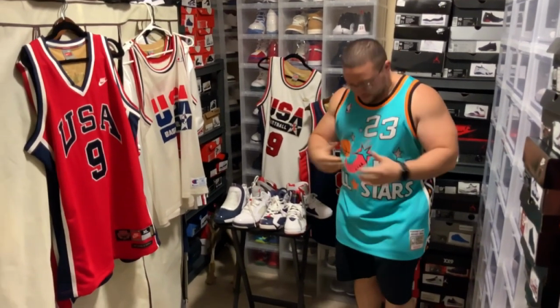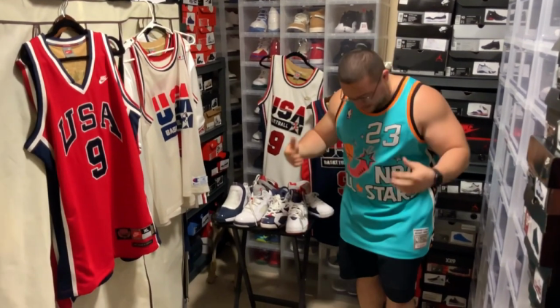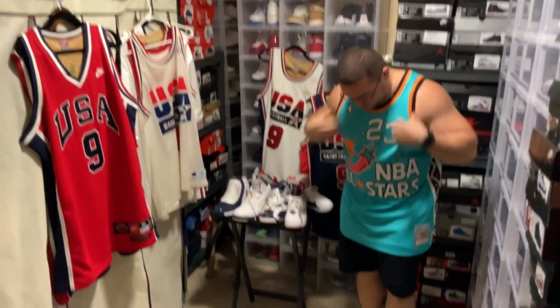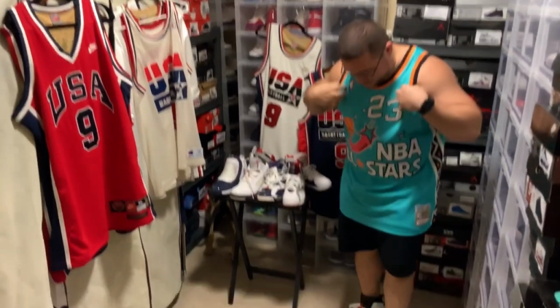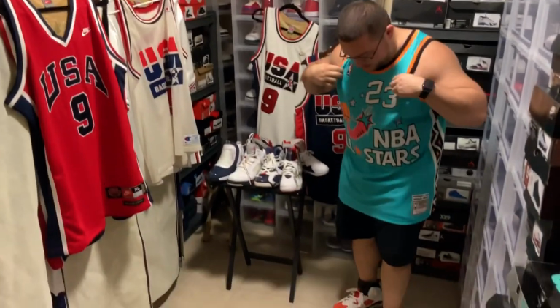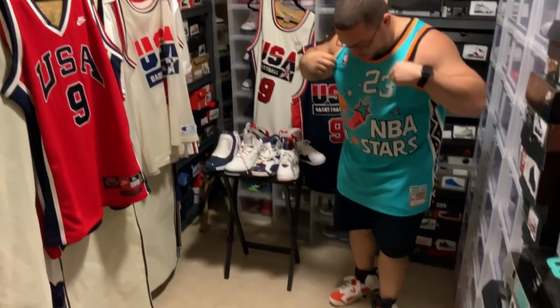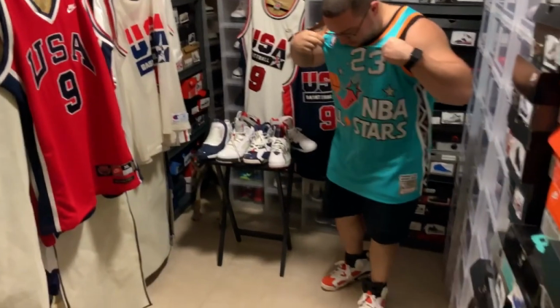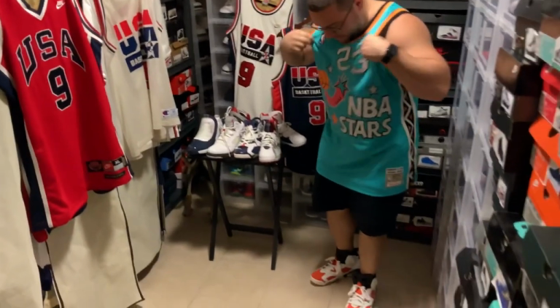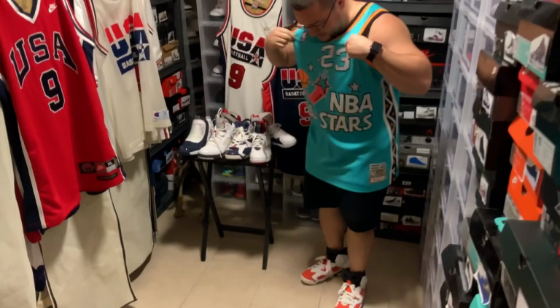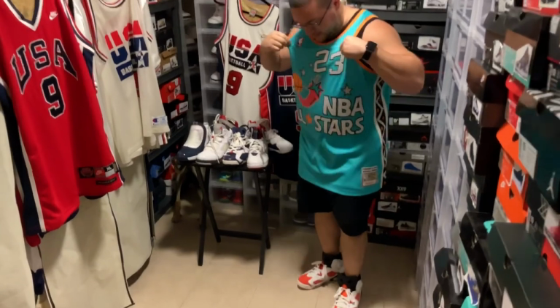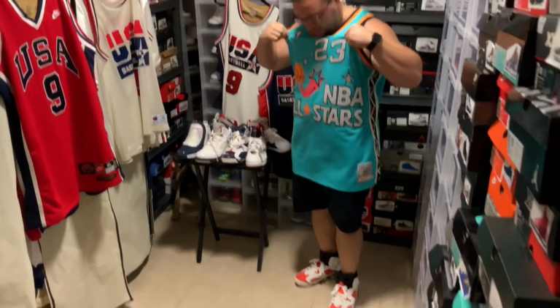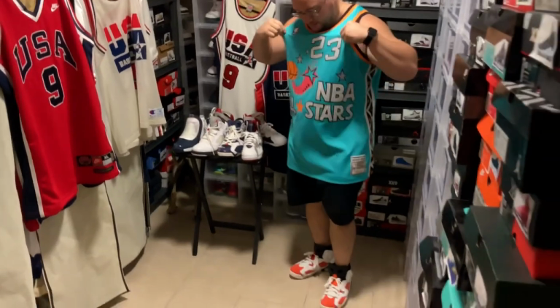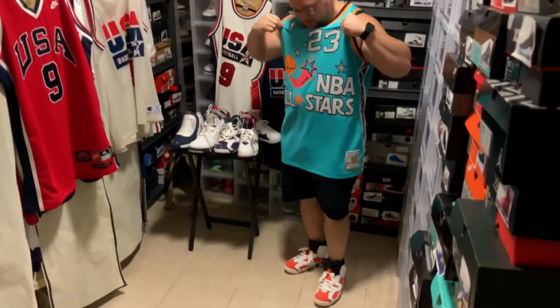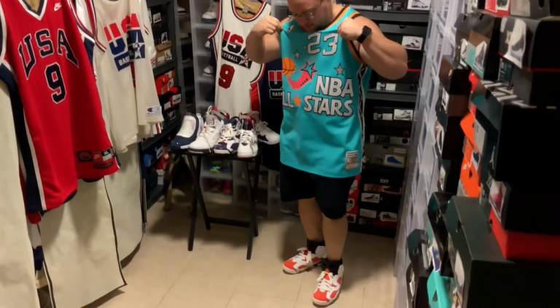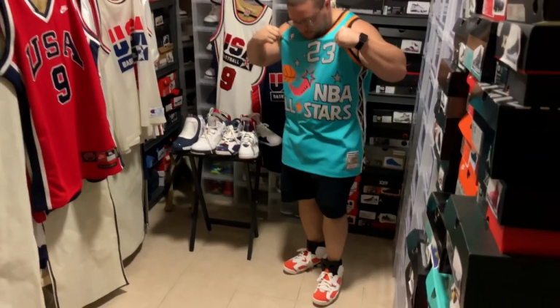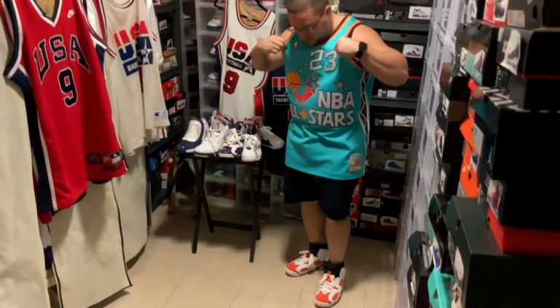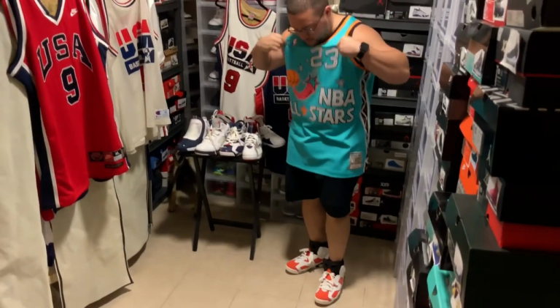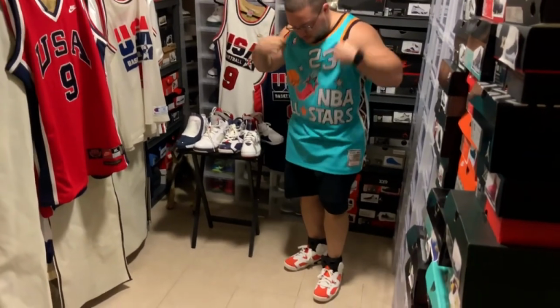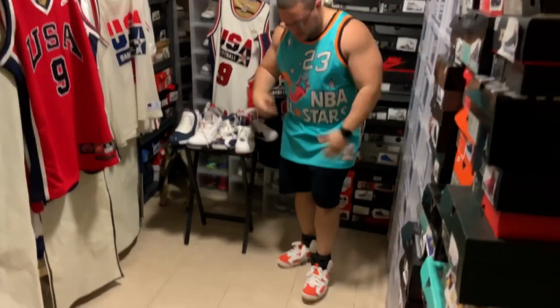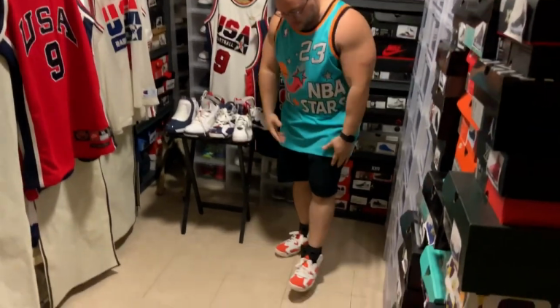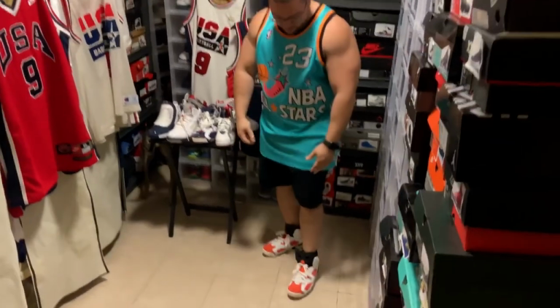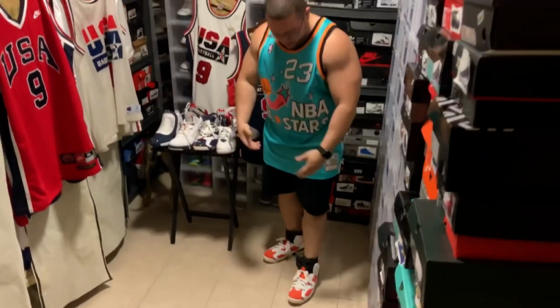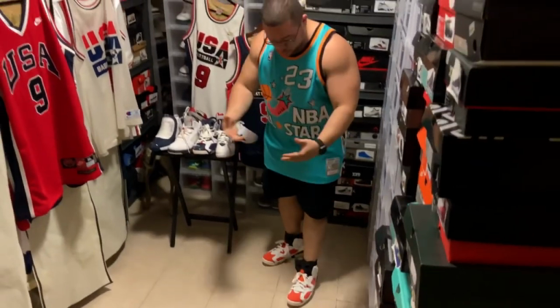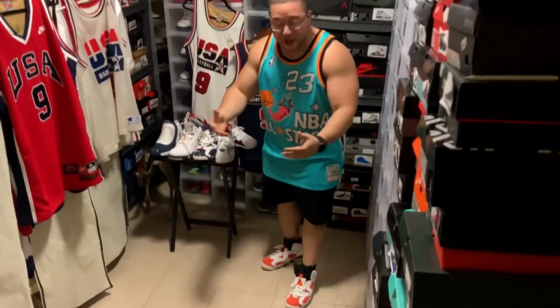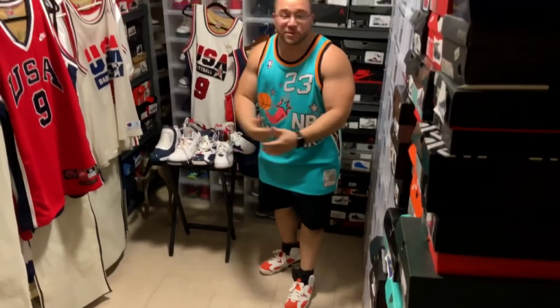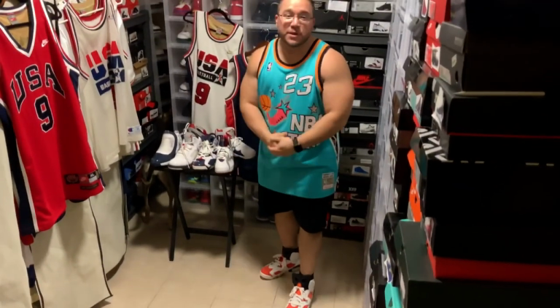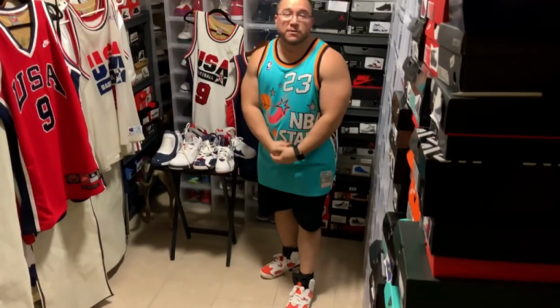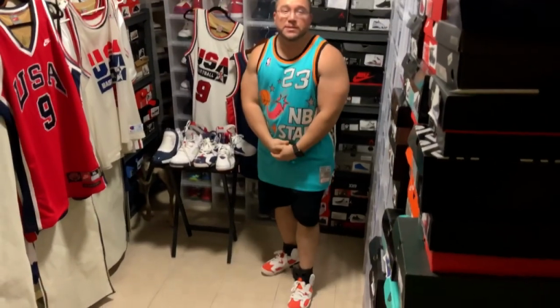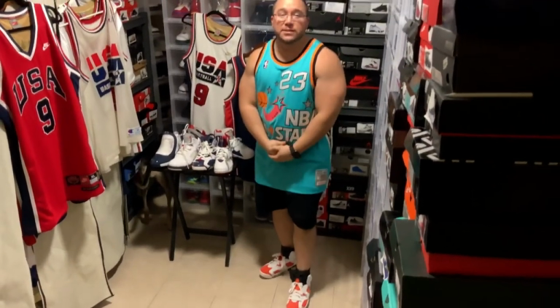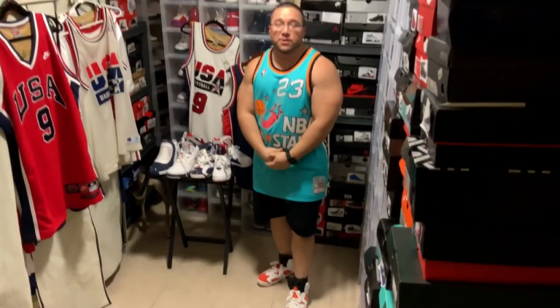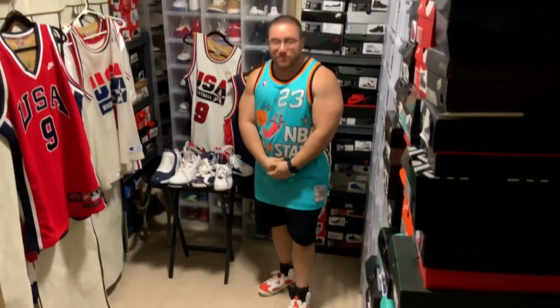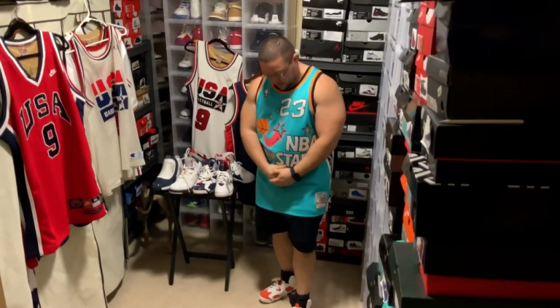Today we got on the 1996 jersey. I do have some Gatorade 6s on today.